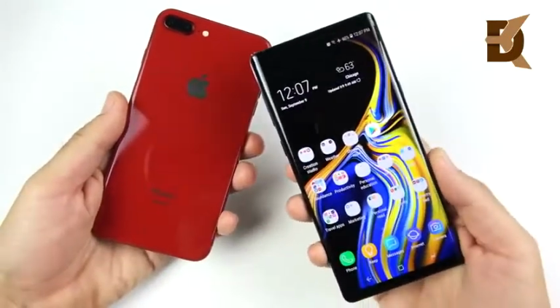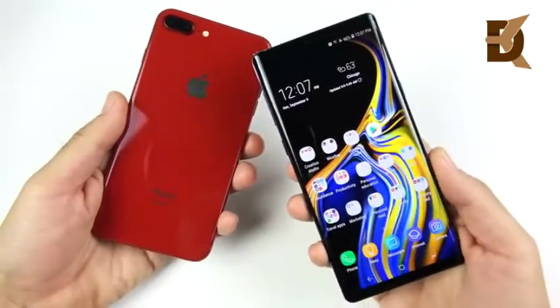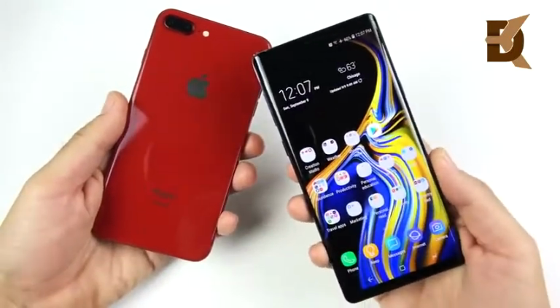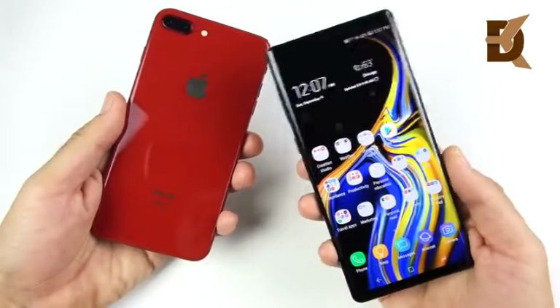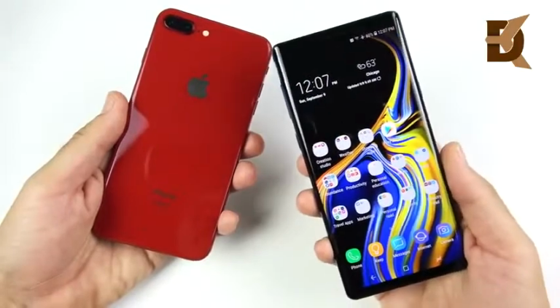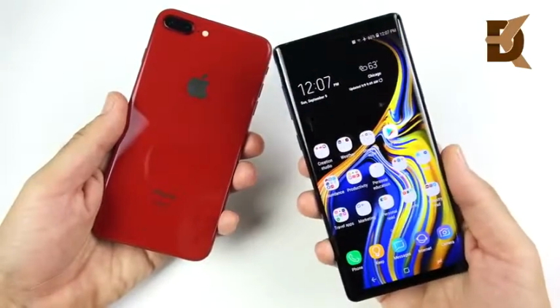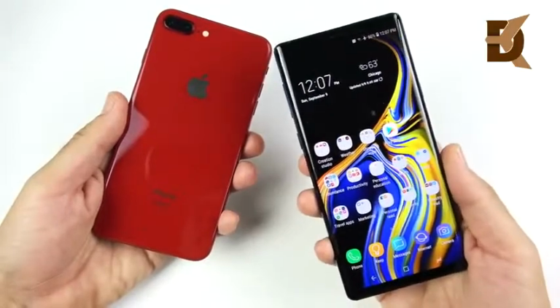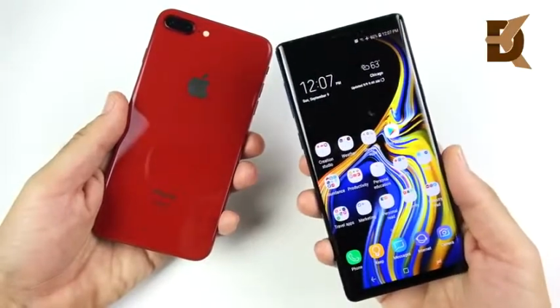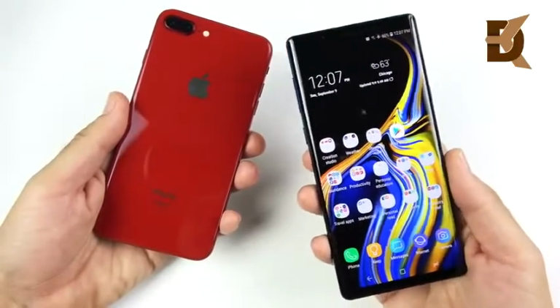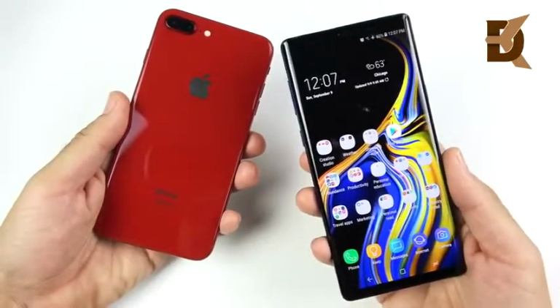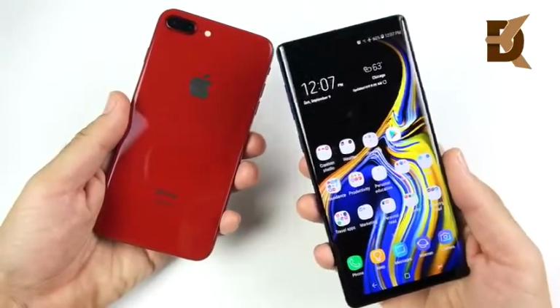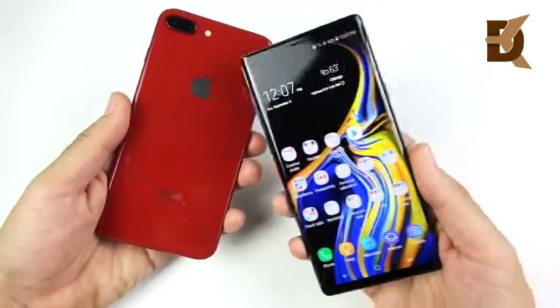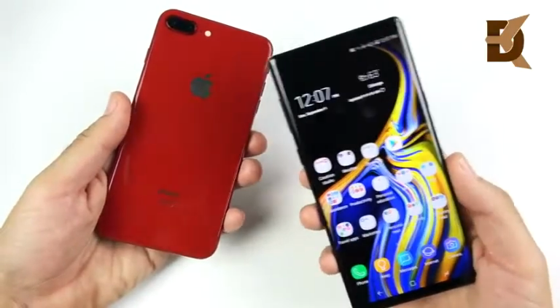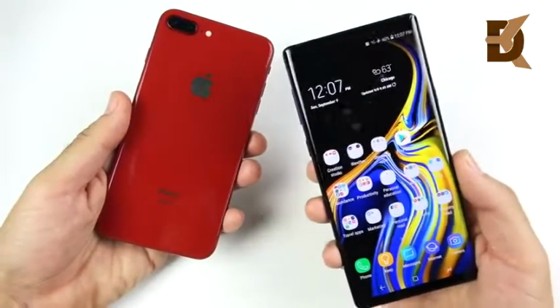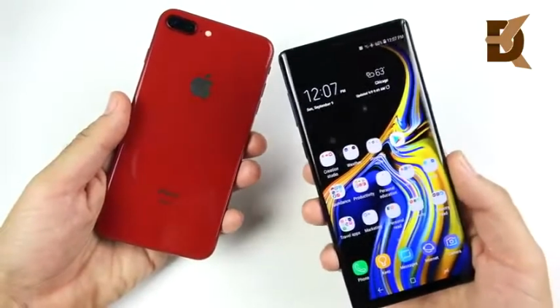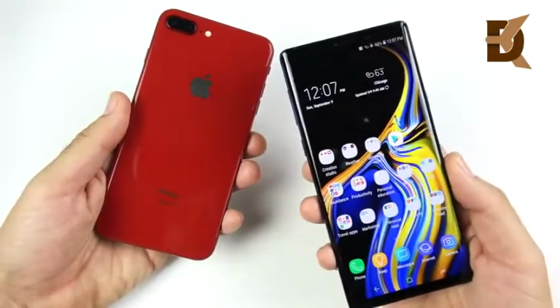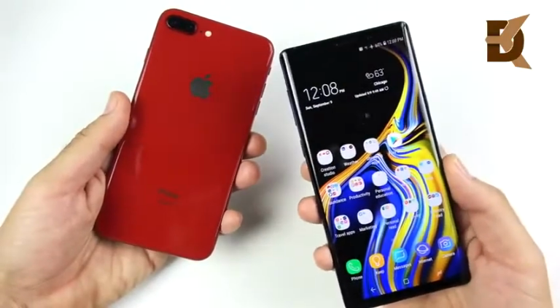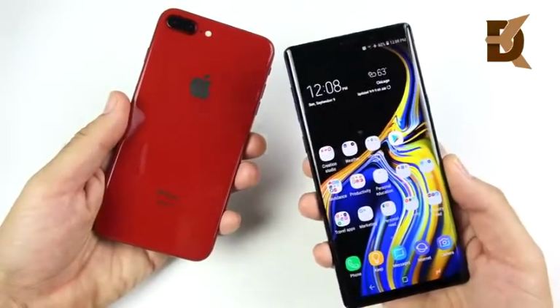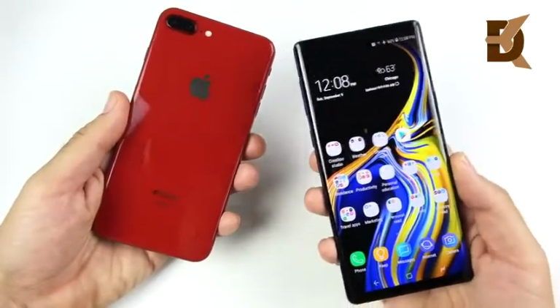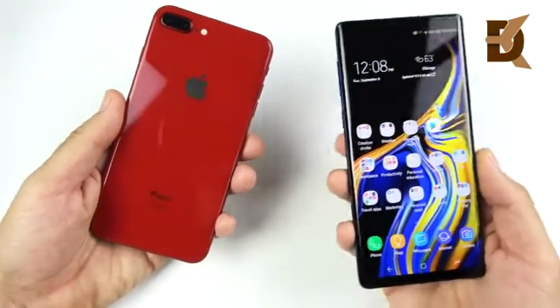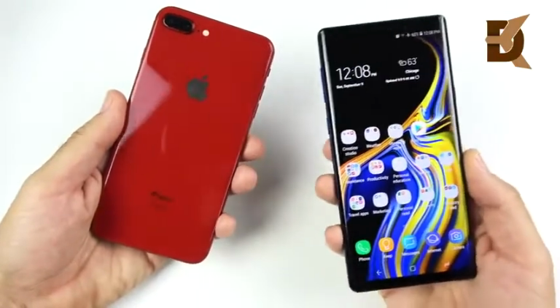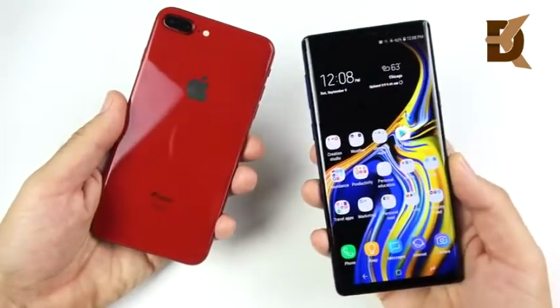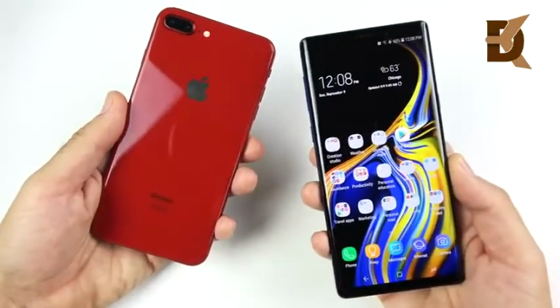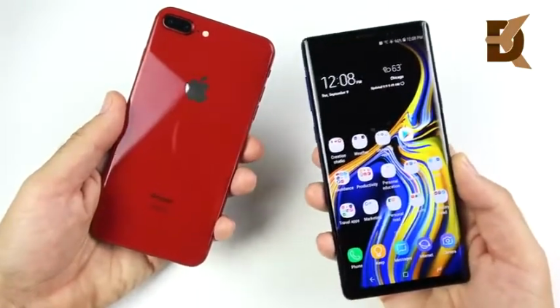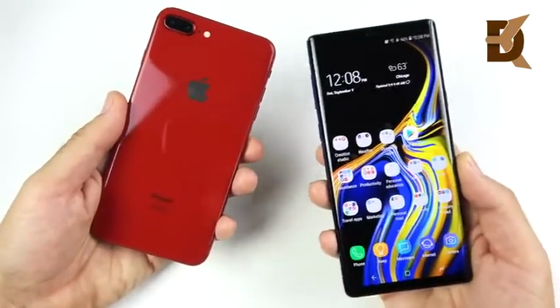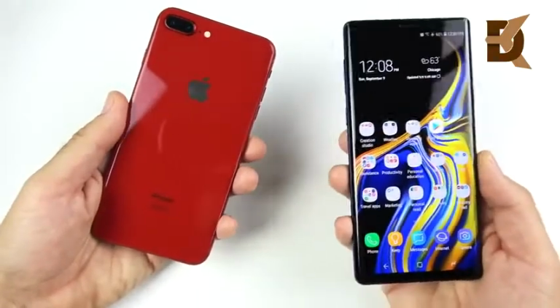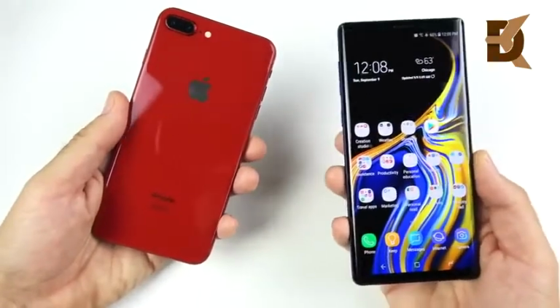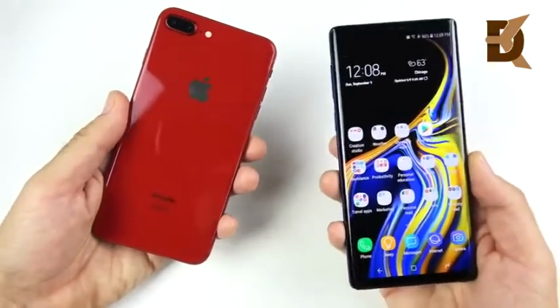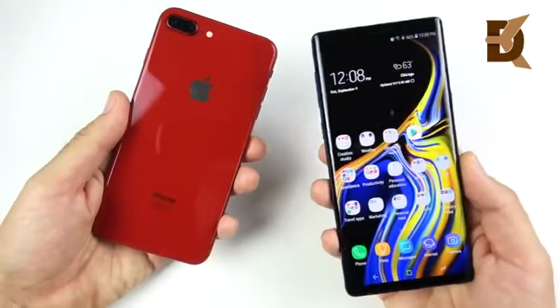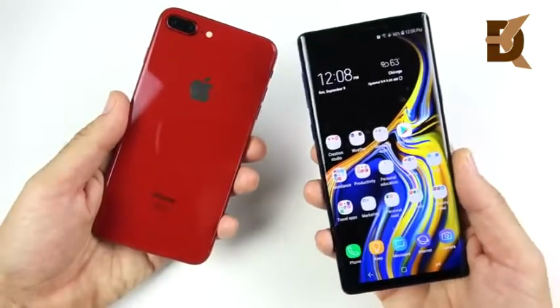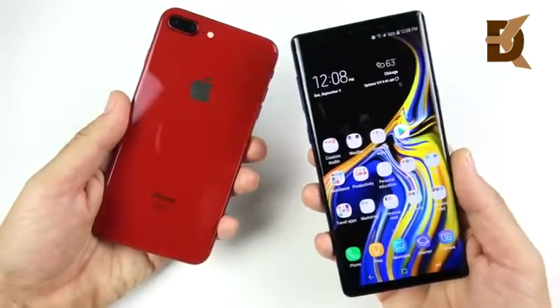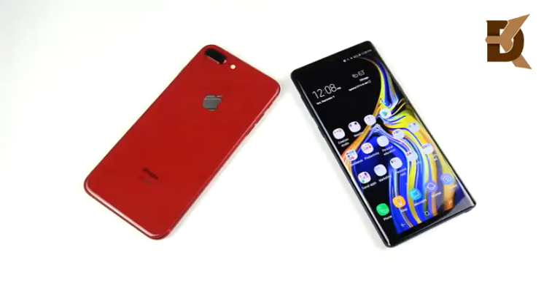So the Note 9 basically one-ups the iPhone 8 Plus in the spec department in every department. The Samsung Galaxy Note 9 easily has the iPhone 8 Plus beat if we're doing paper spec versus paper spec.